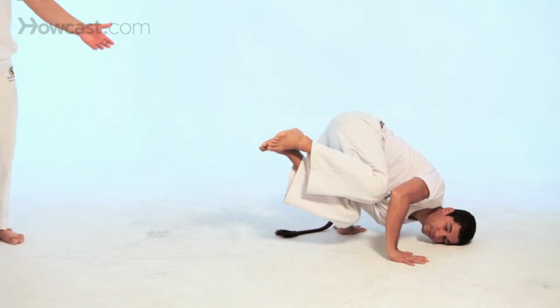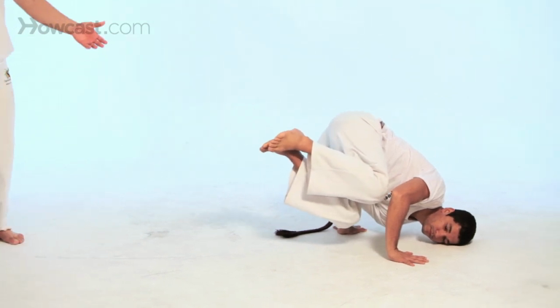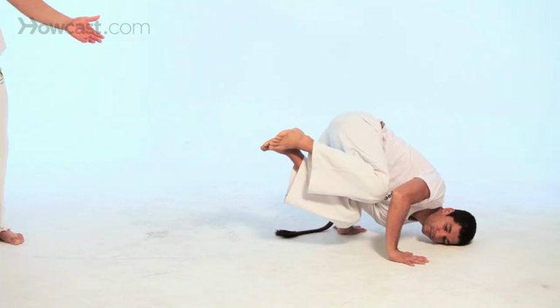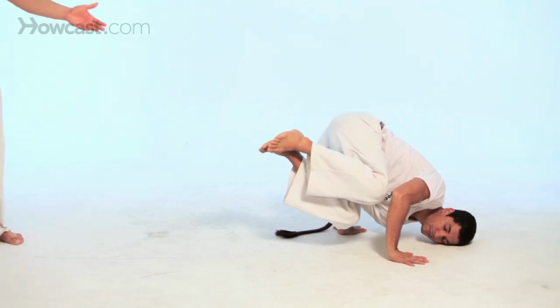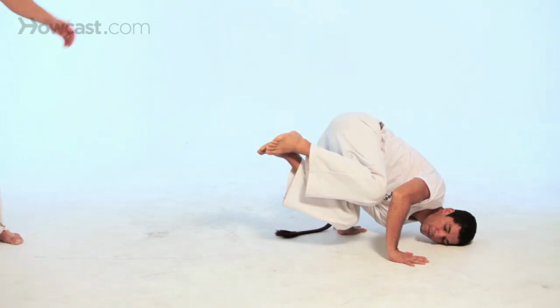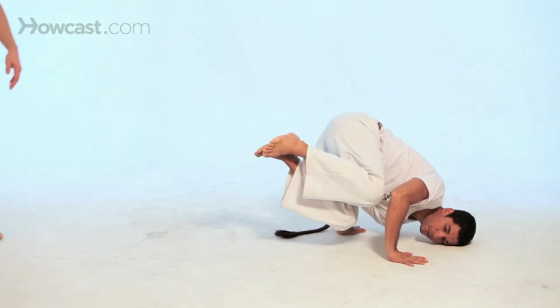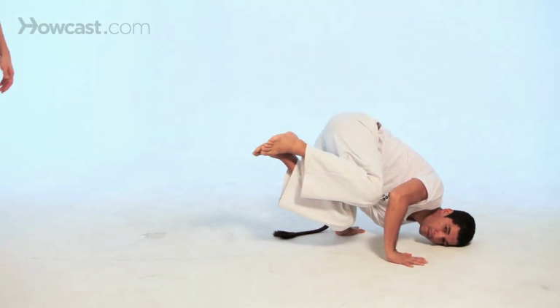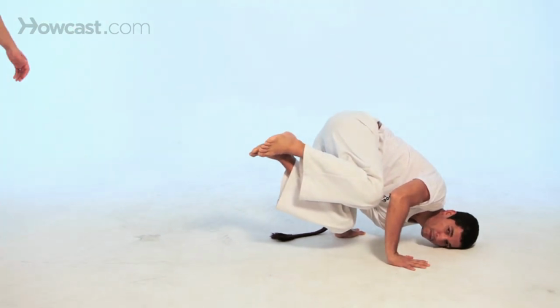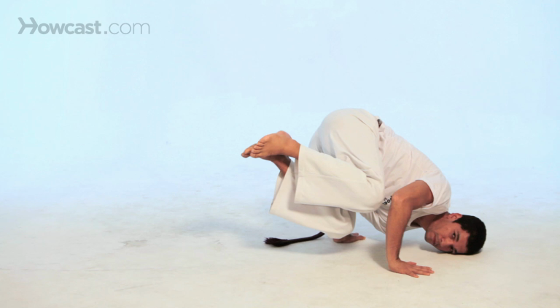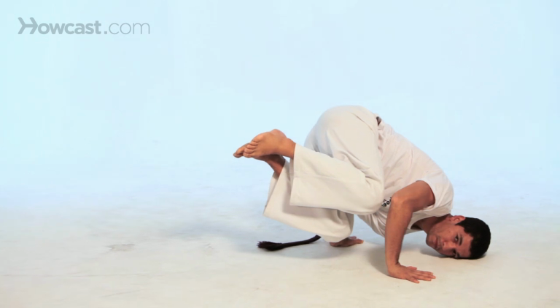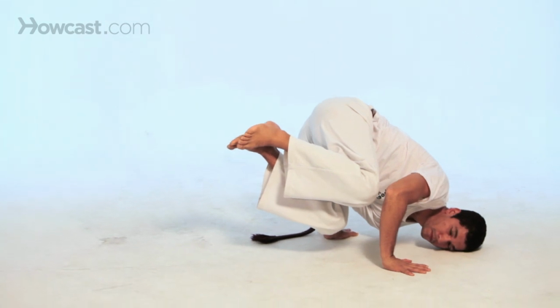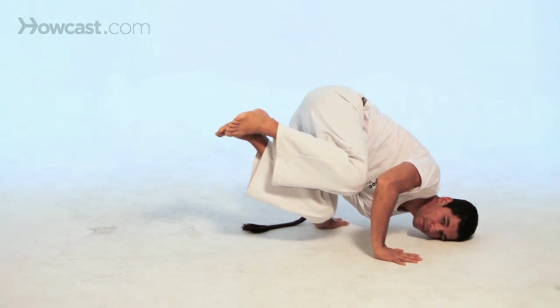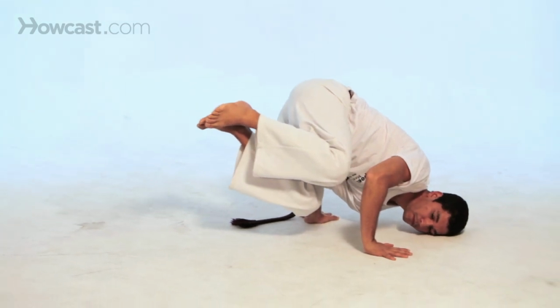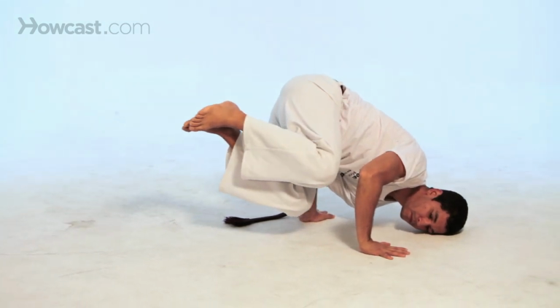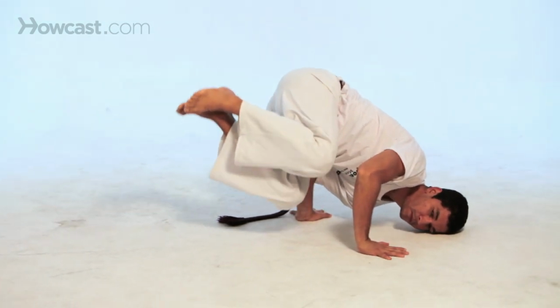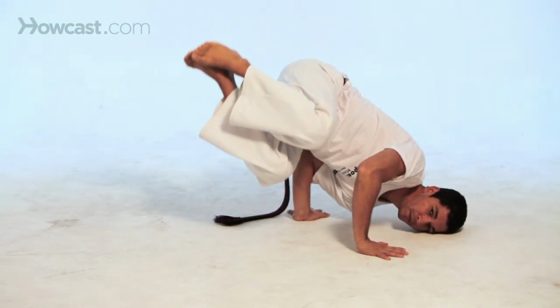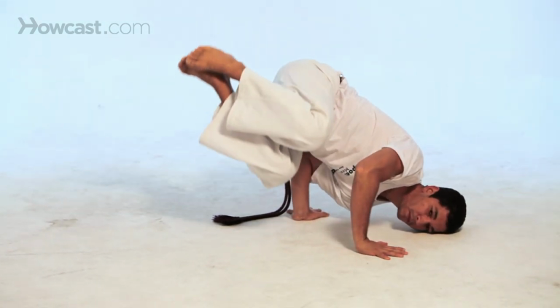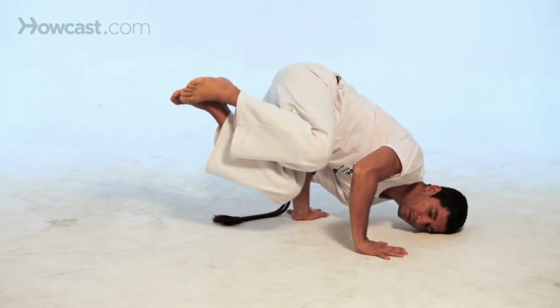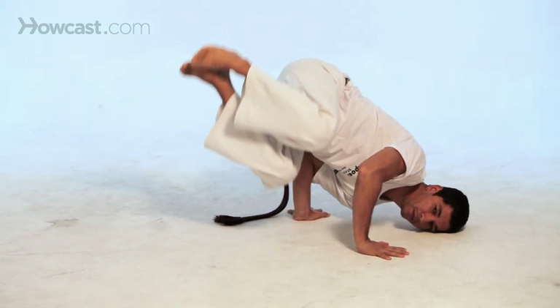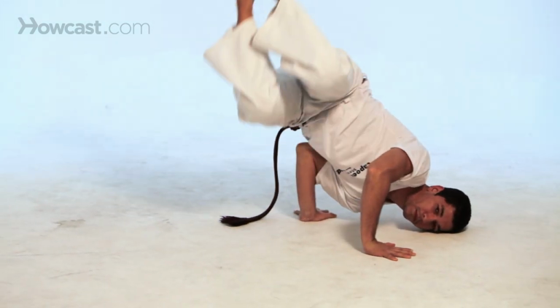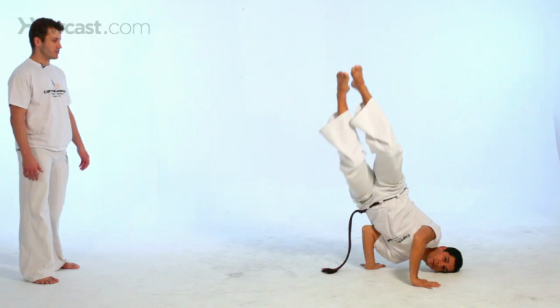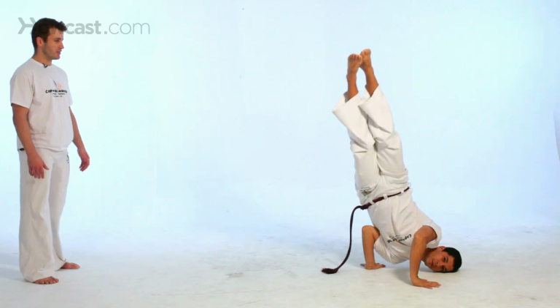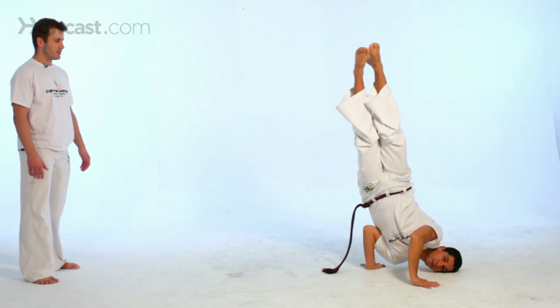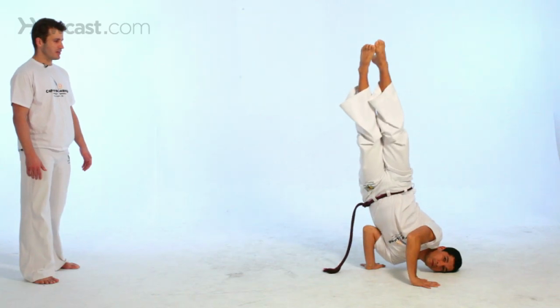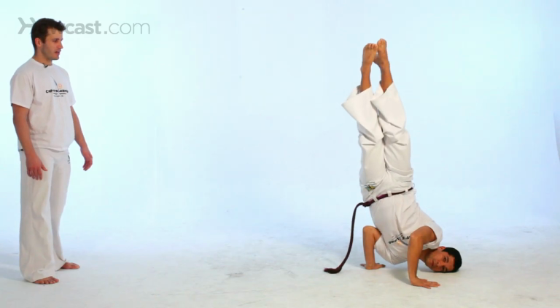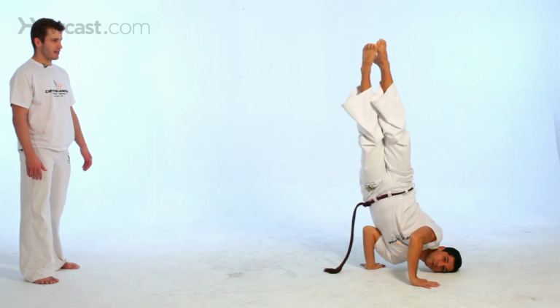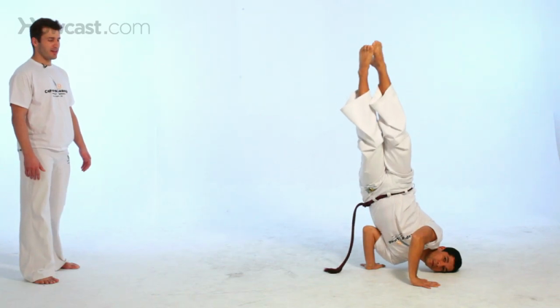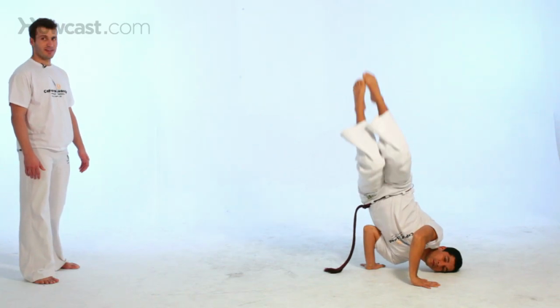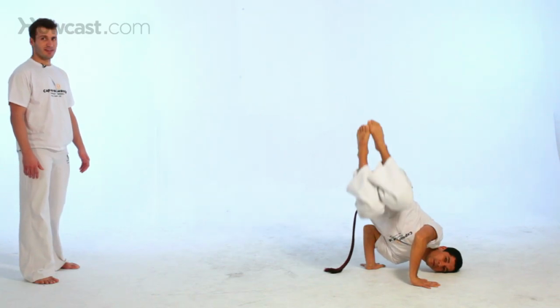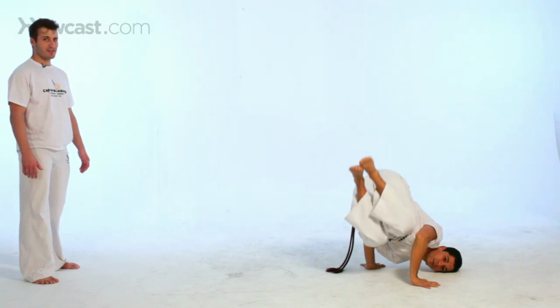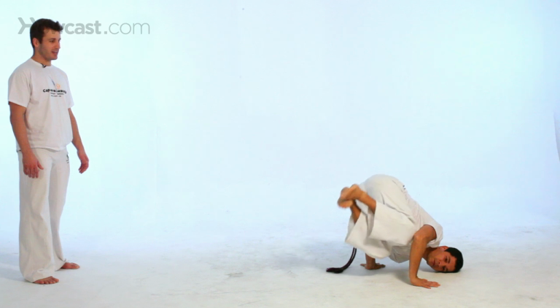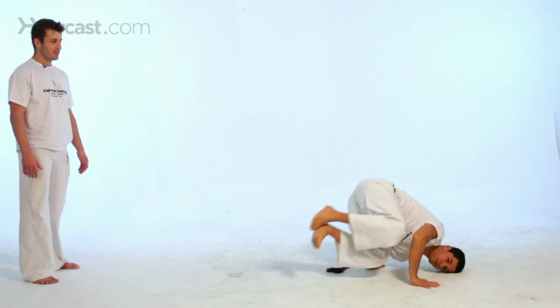Also, for those of you a little bit more advanced, you can bring your feet up, and you can come out of it the same way you went into it.